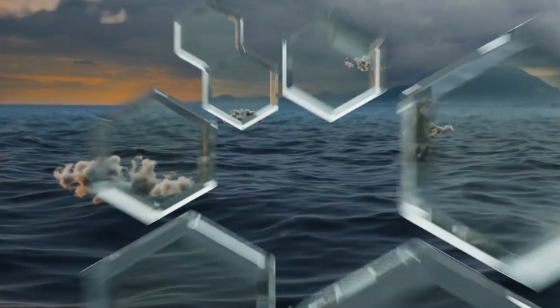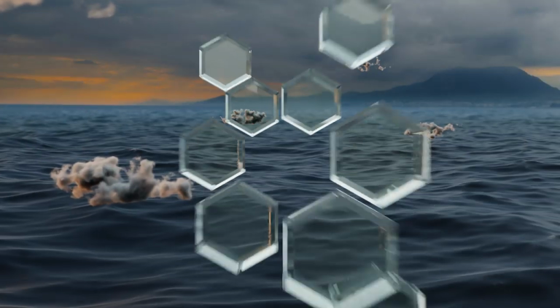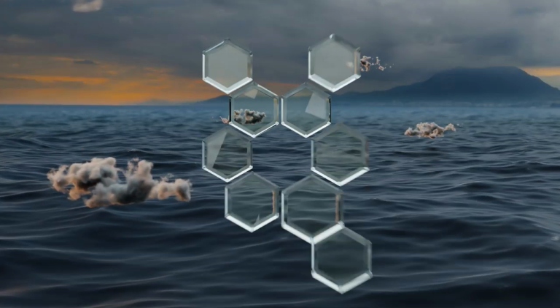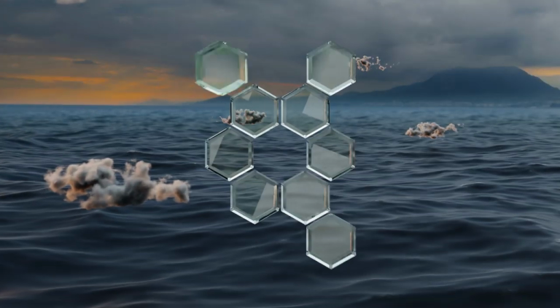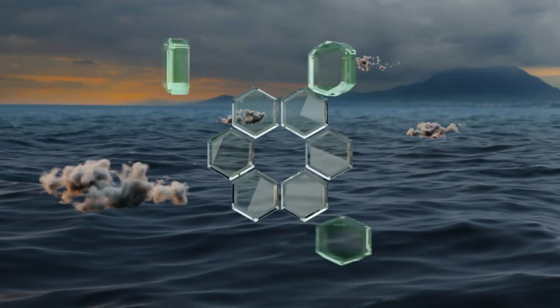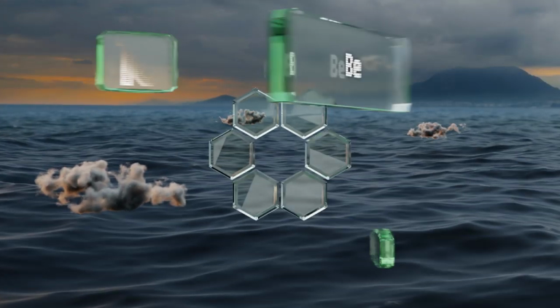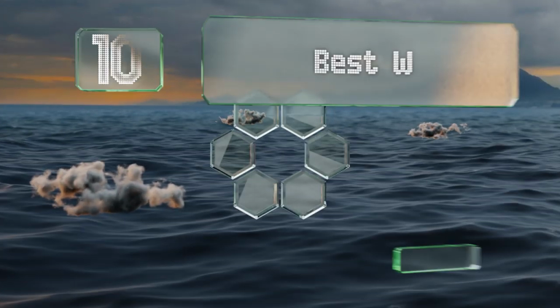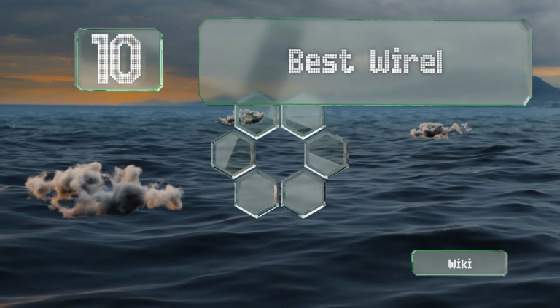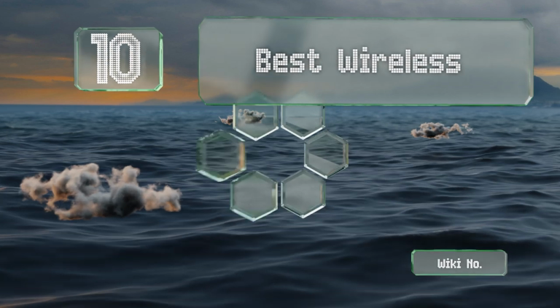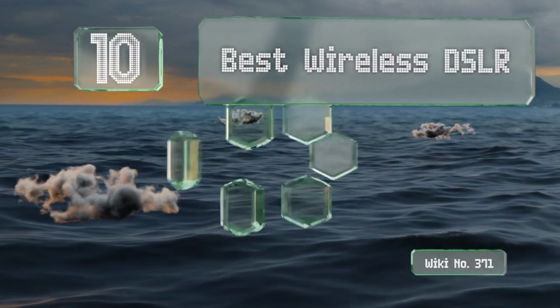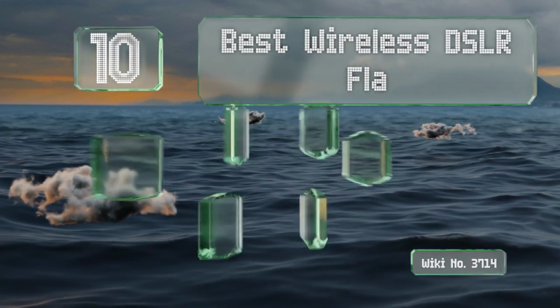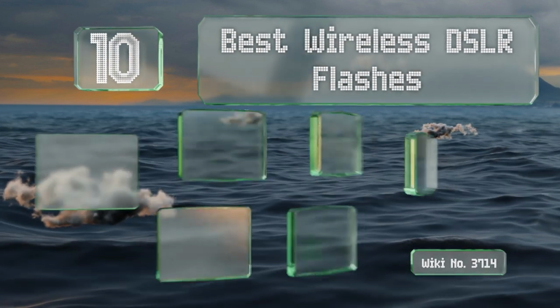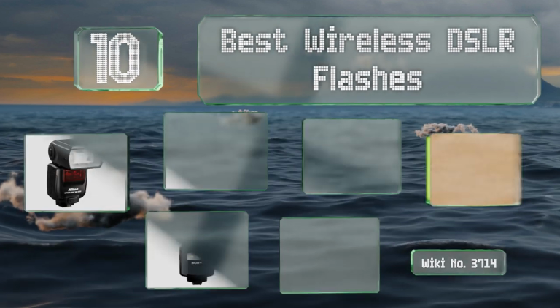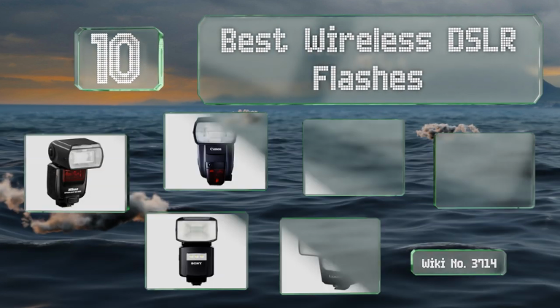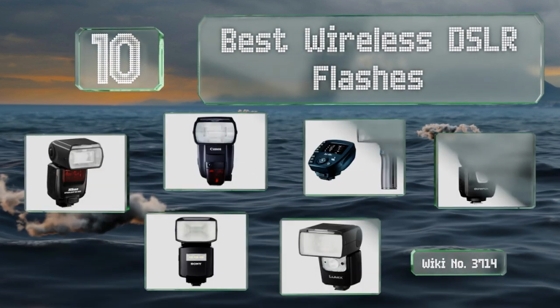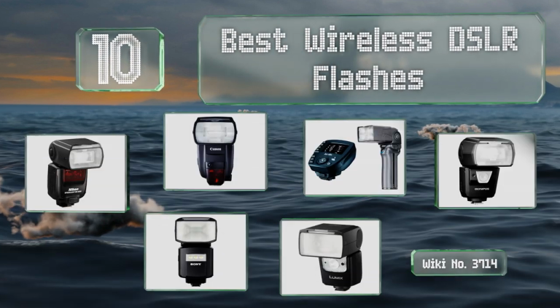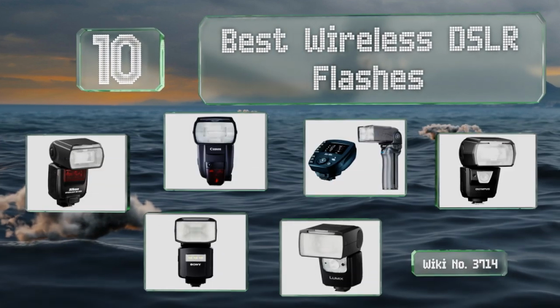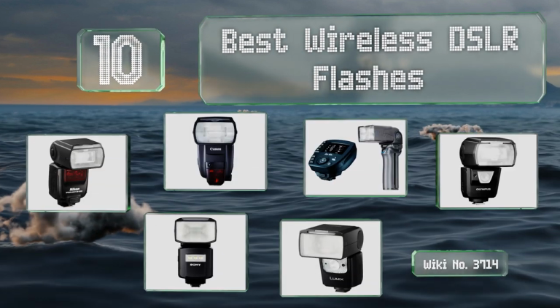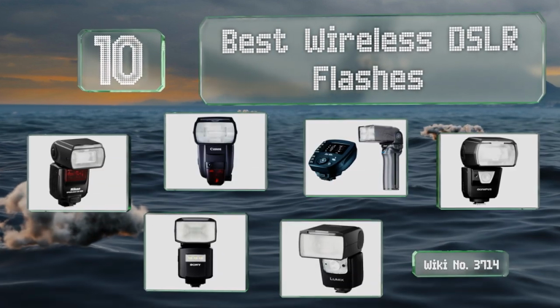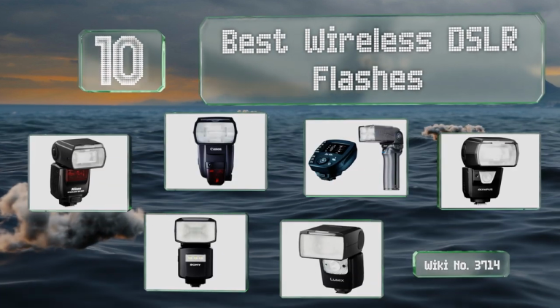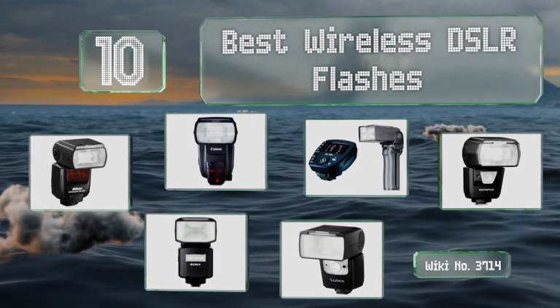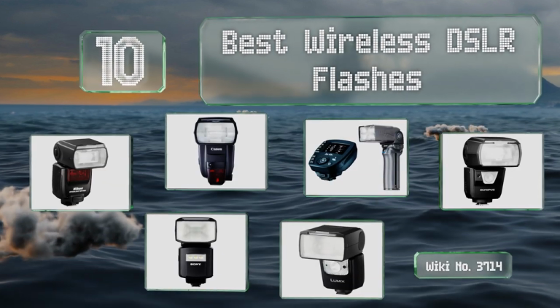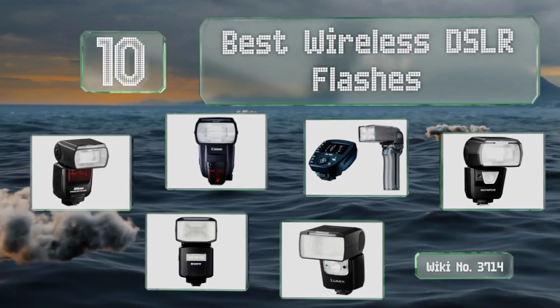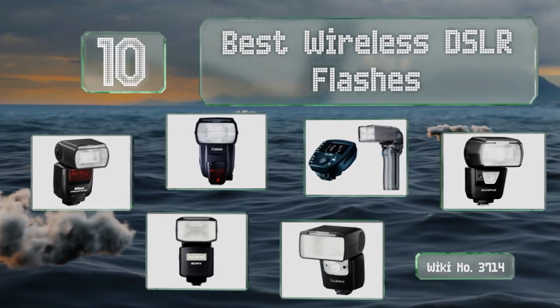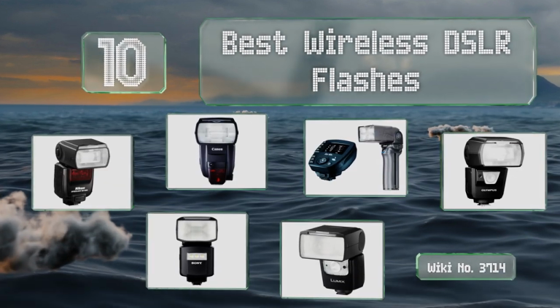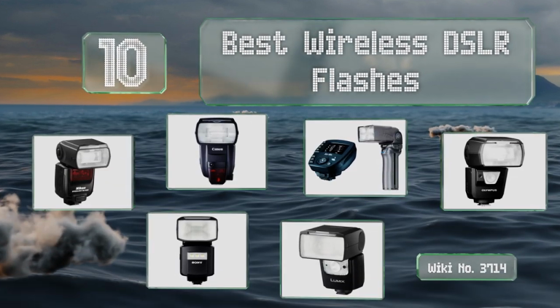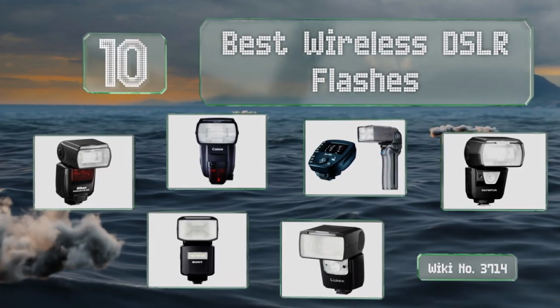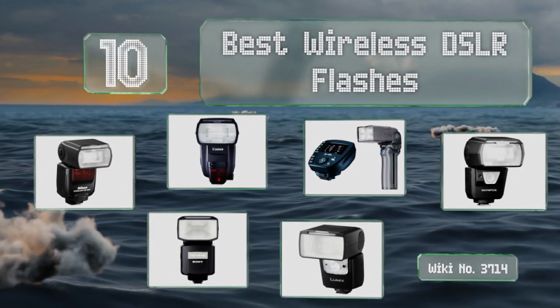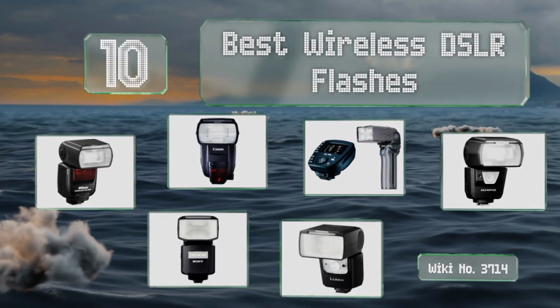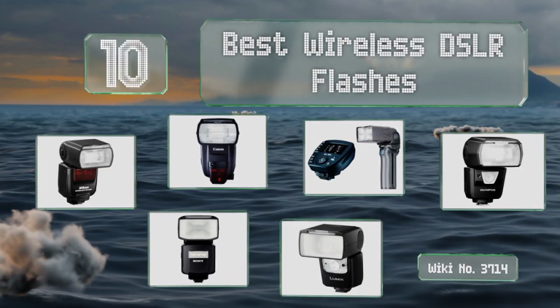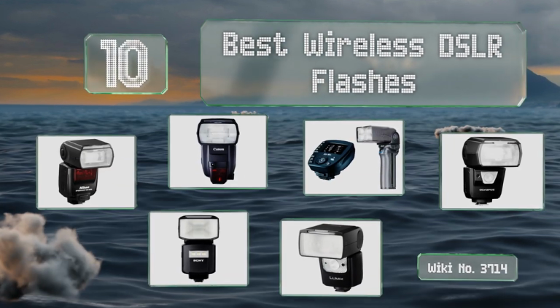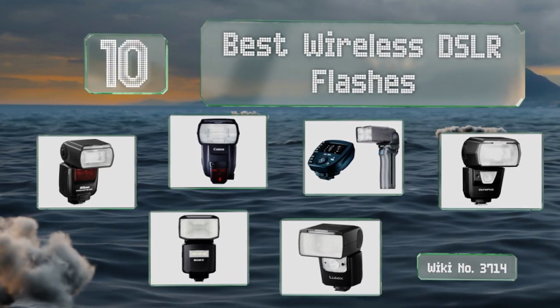EasyVid presents the 10 best wireless DSLR flashes. Let's get started with the list.